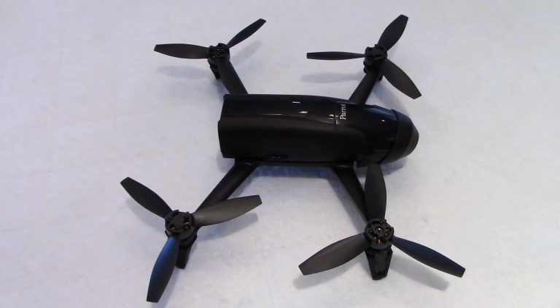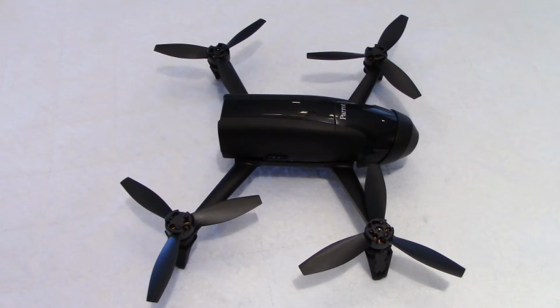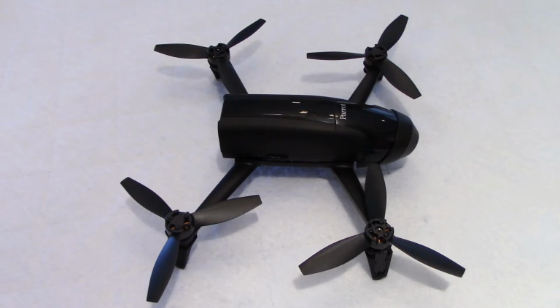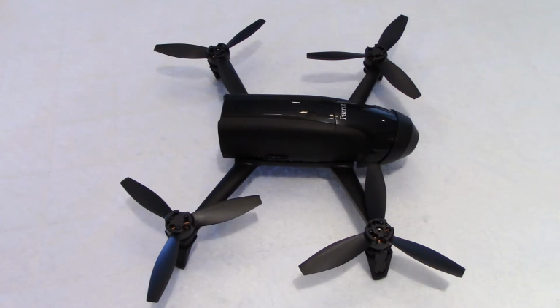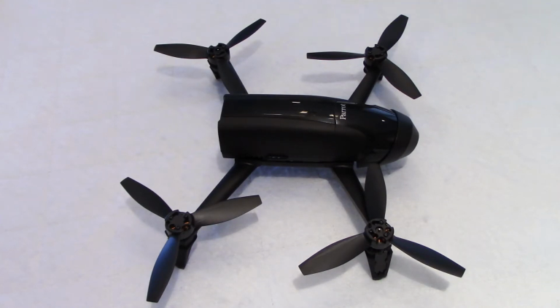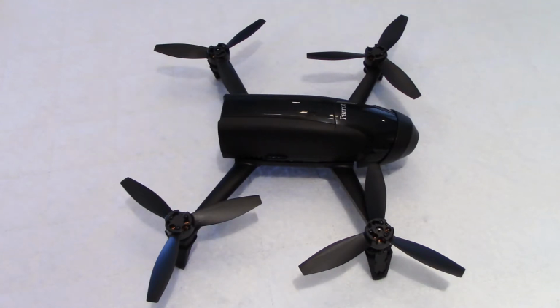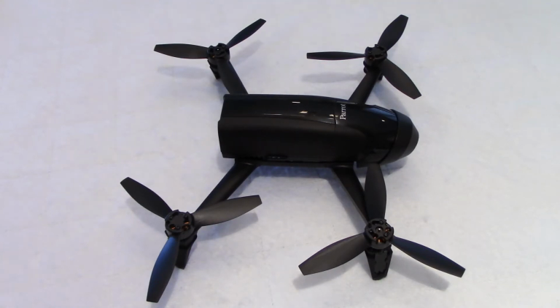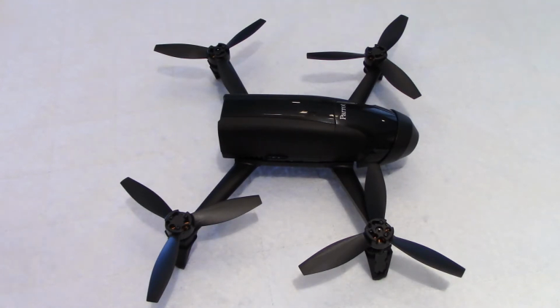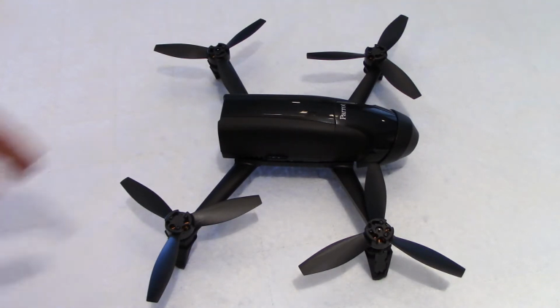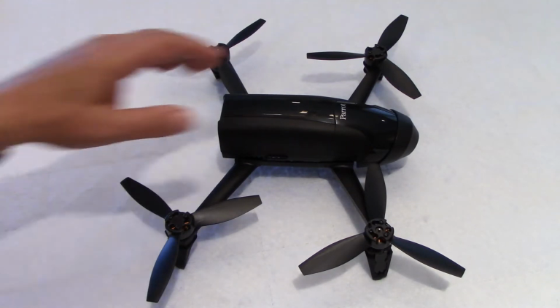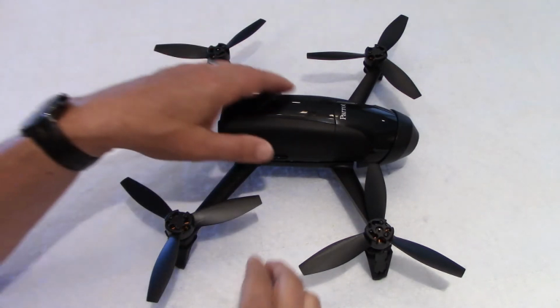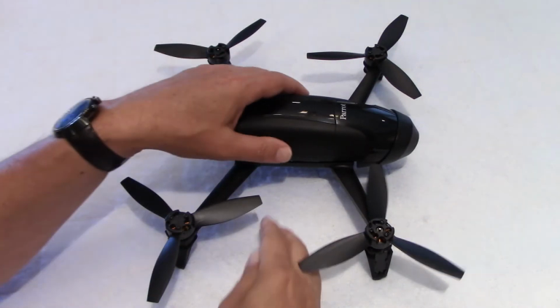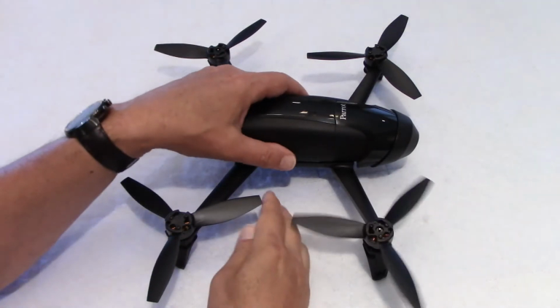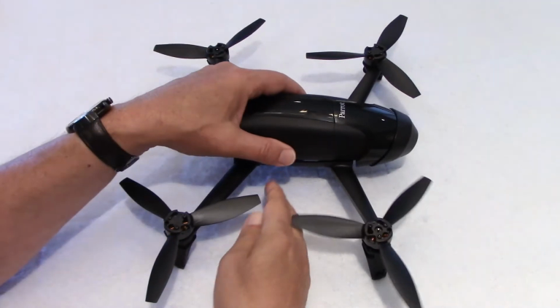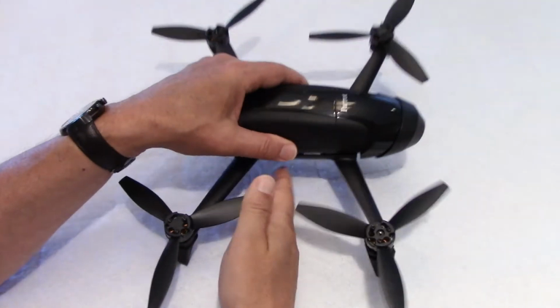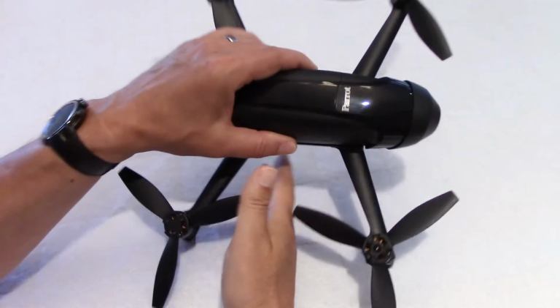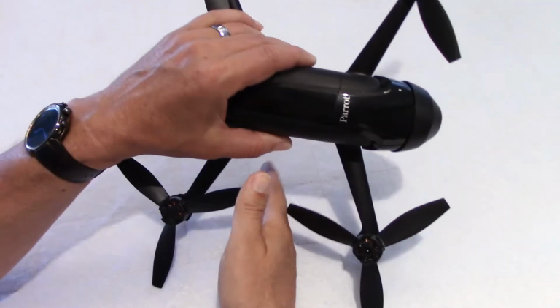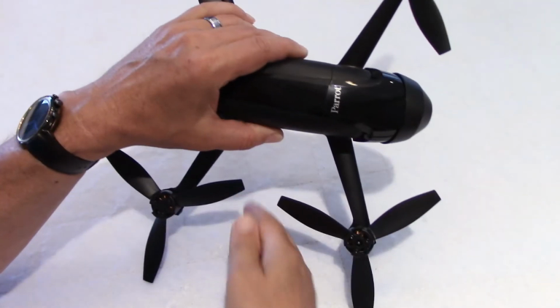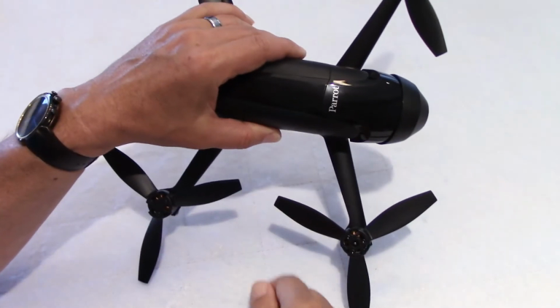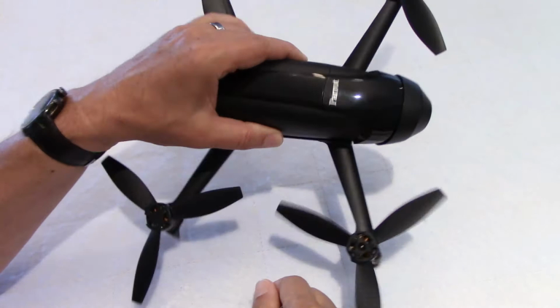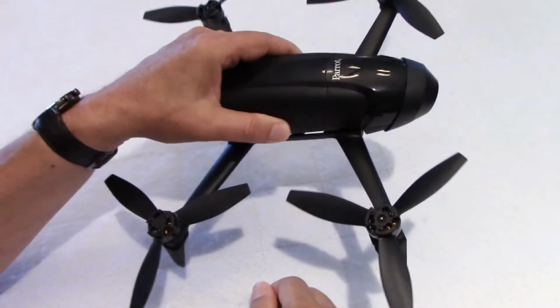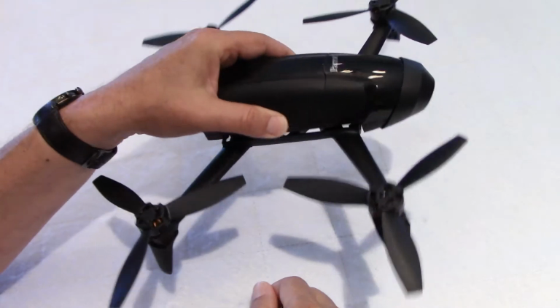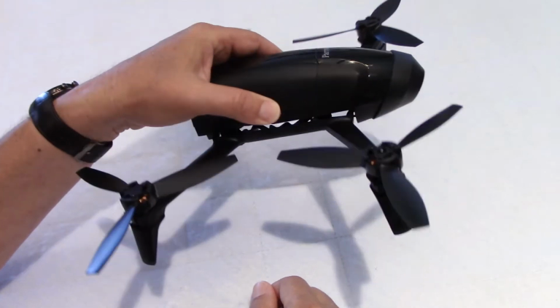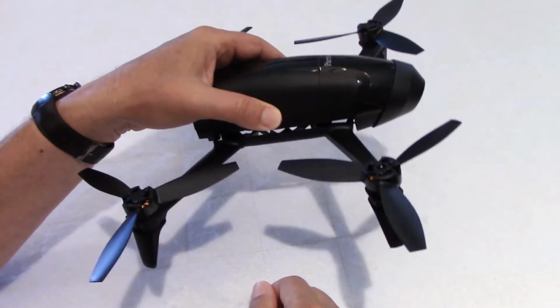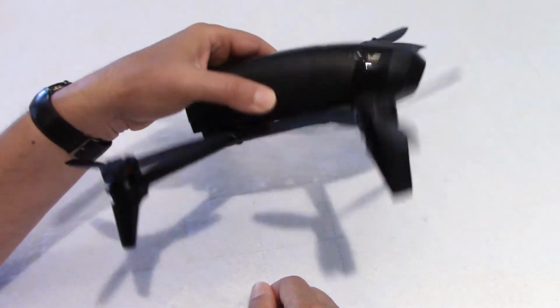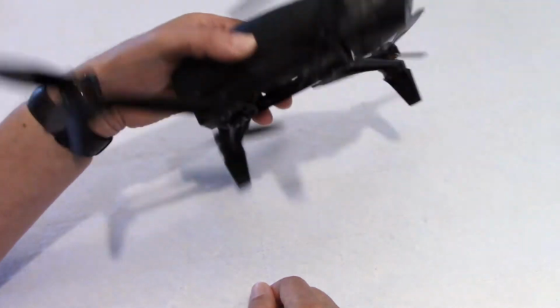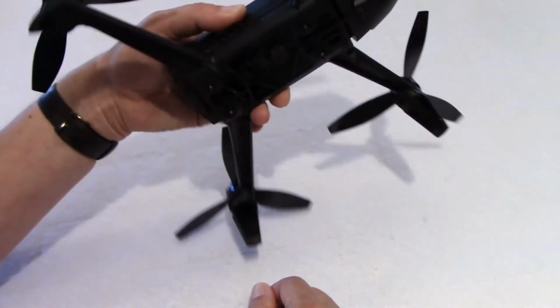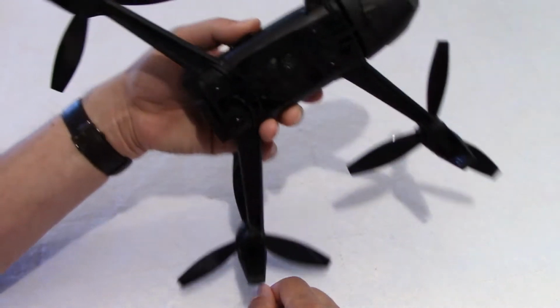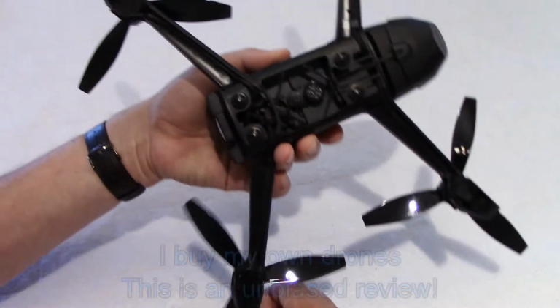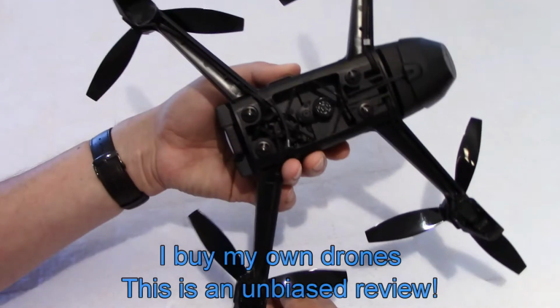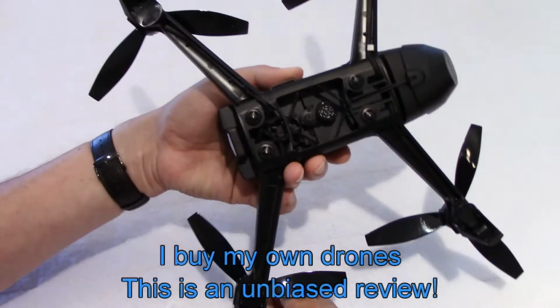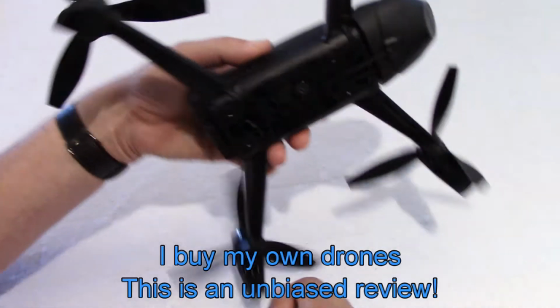Hello guys, welcome to my channel. Look at what I've got this week — a Parrot Bebop 2, but the Power model.